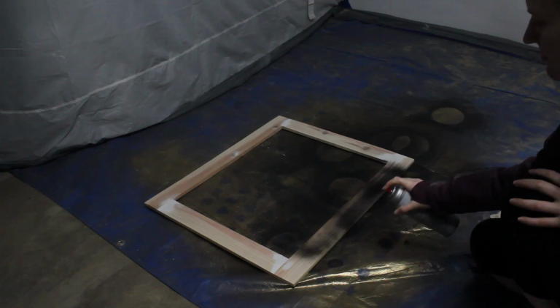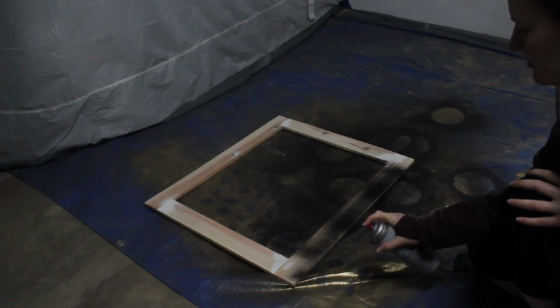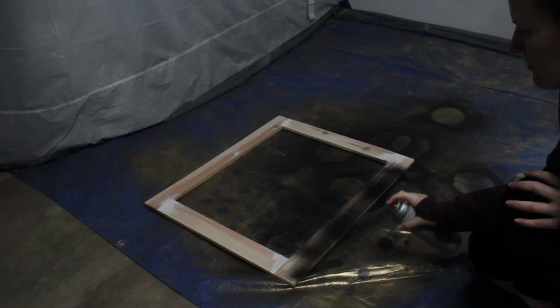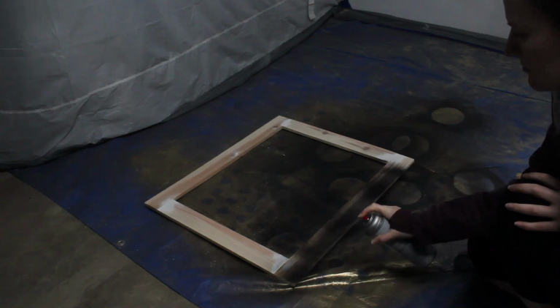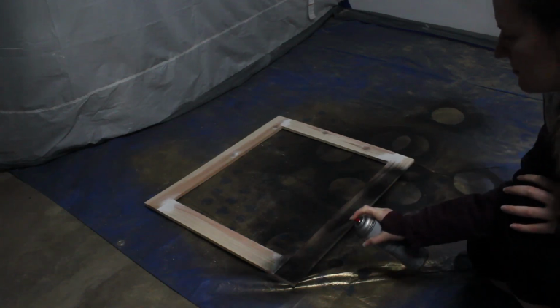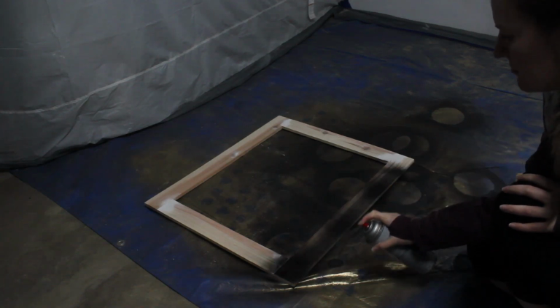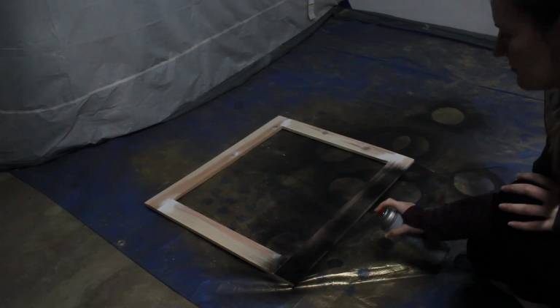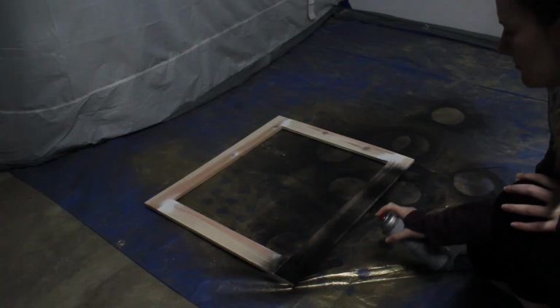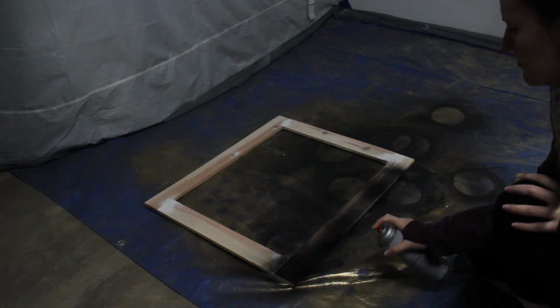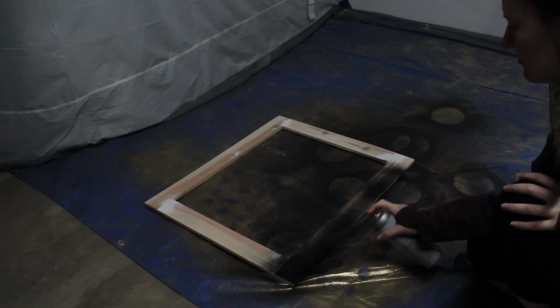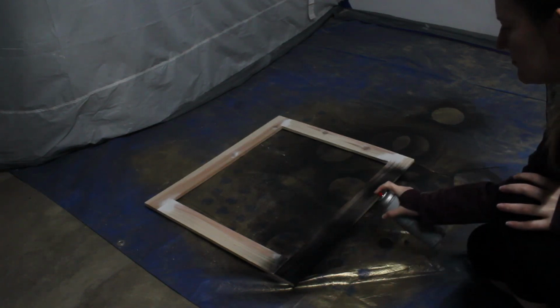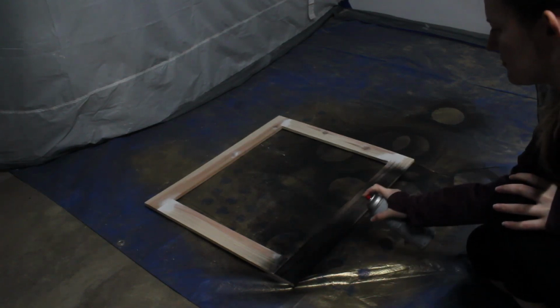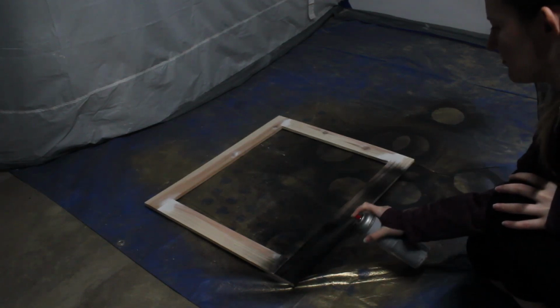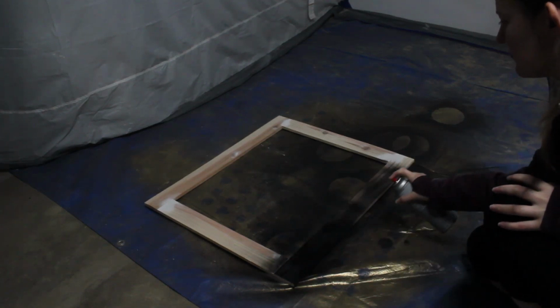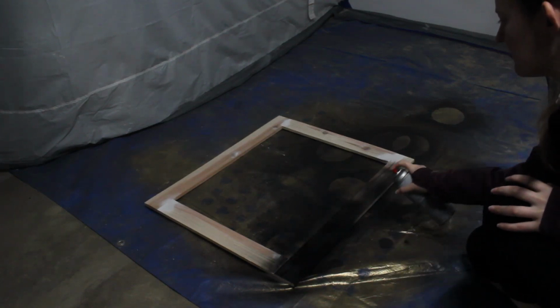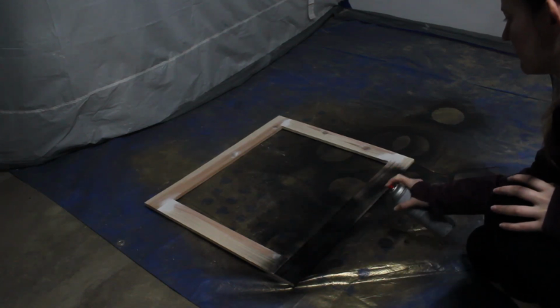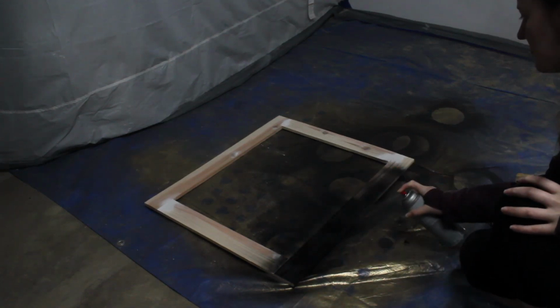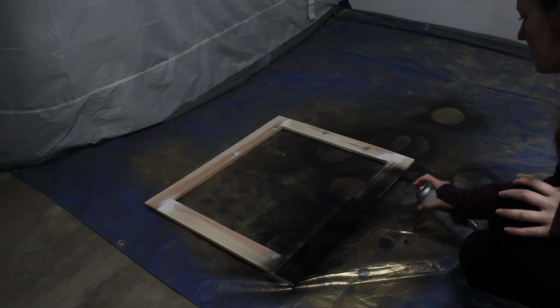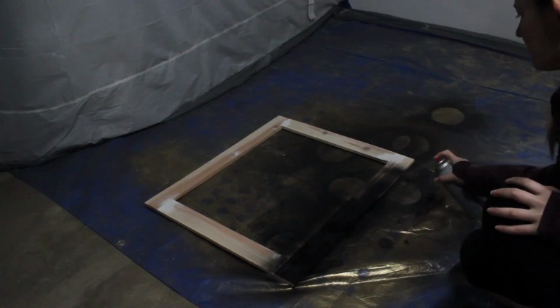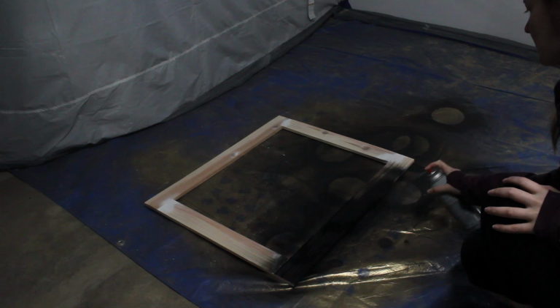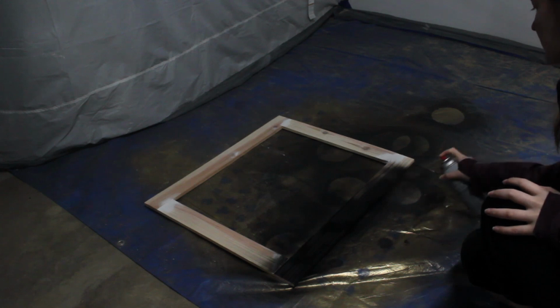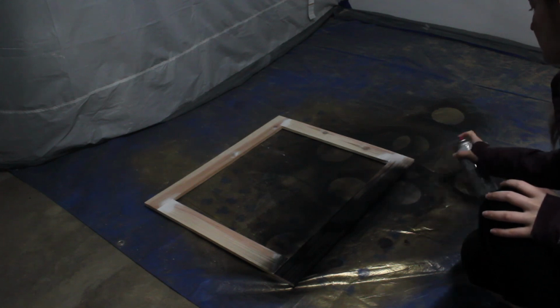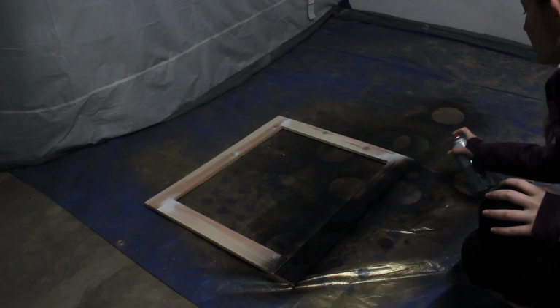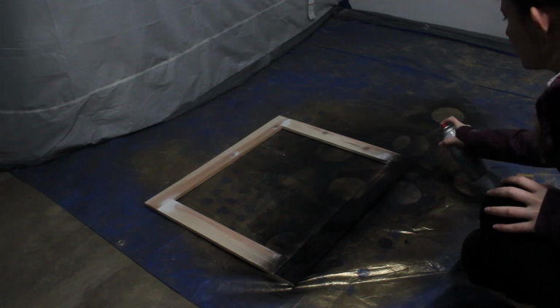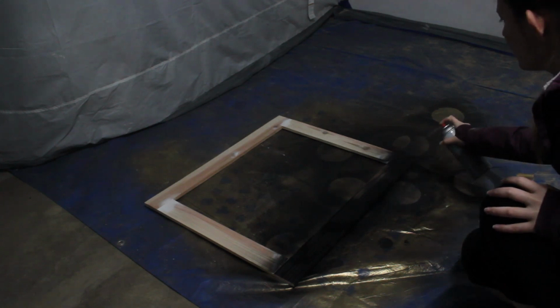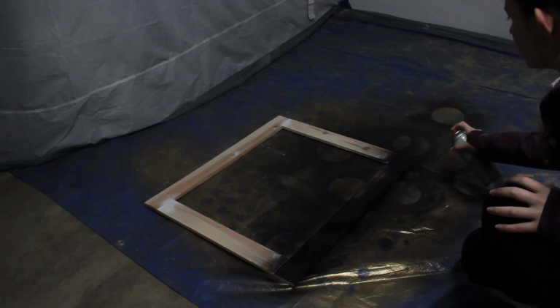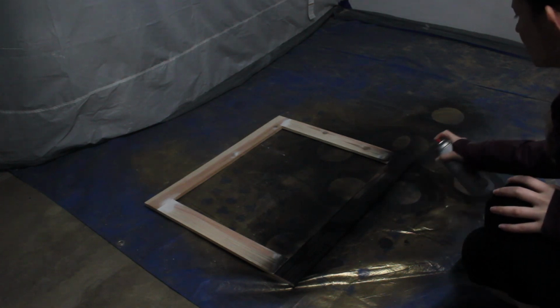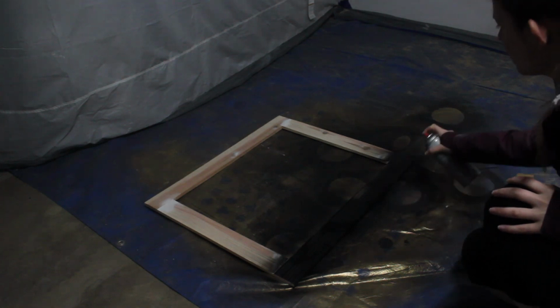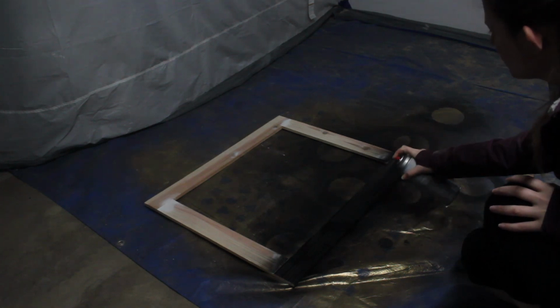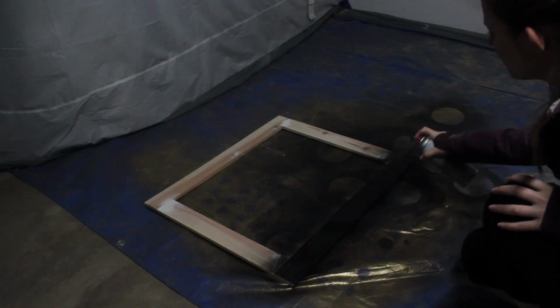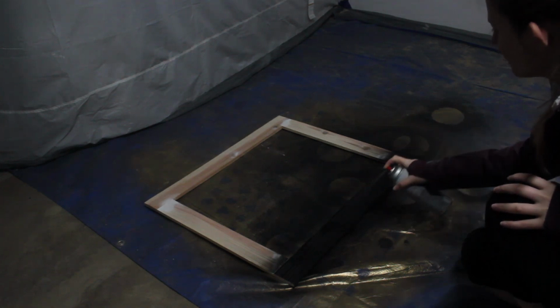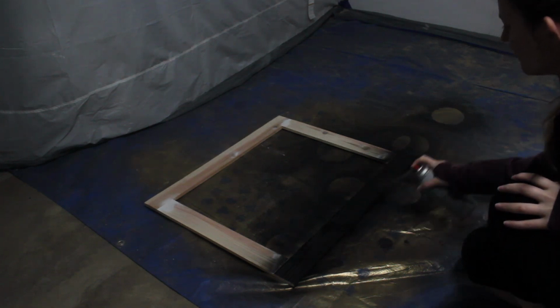Lastly, I used some spare black spray paint to paint the frame, then slid the mirror into place. Then it was done.